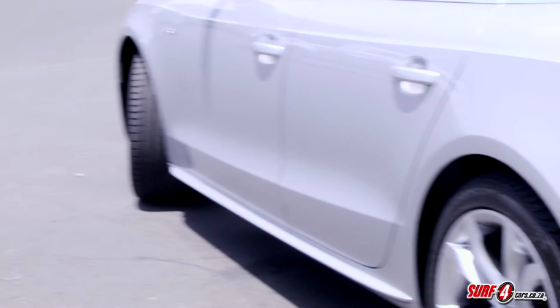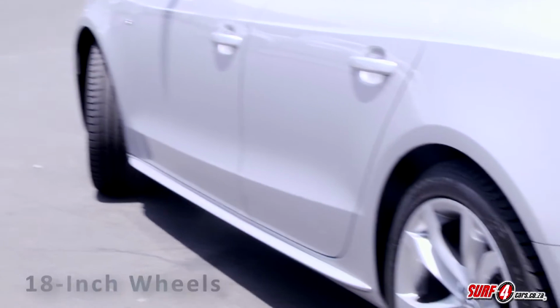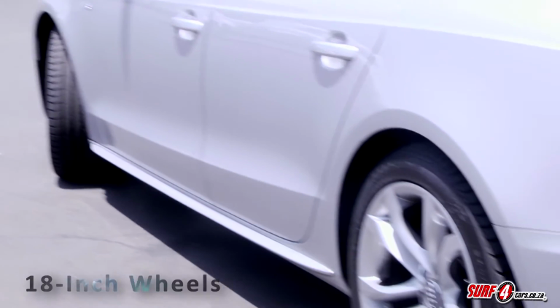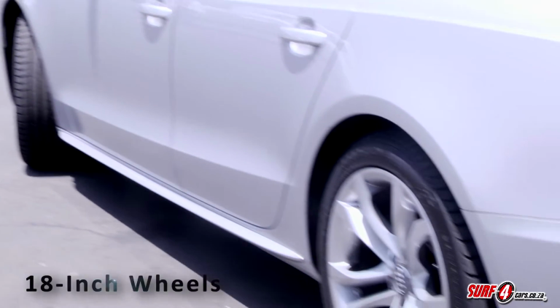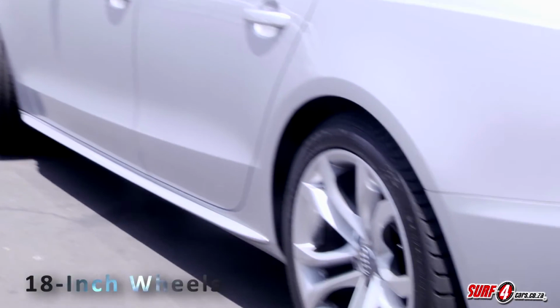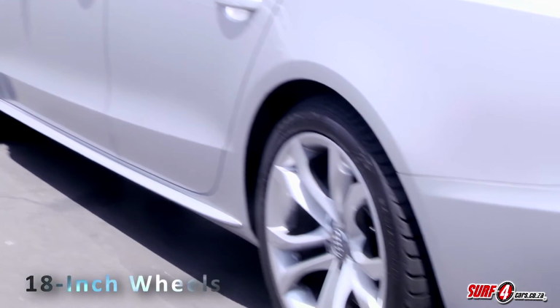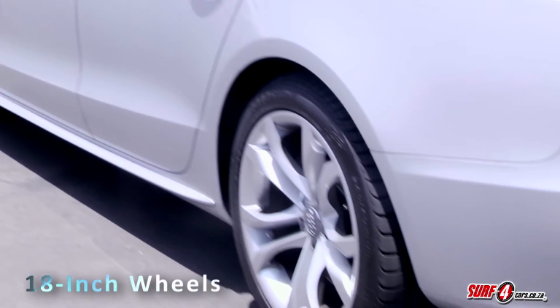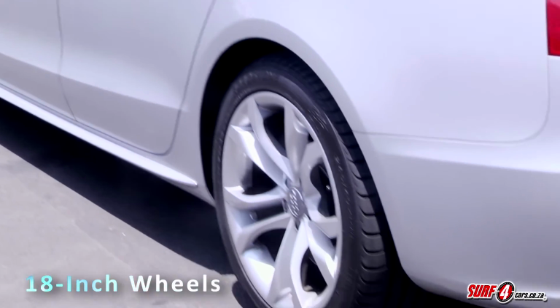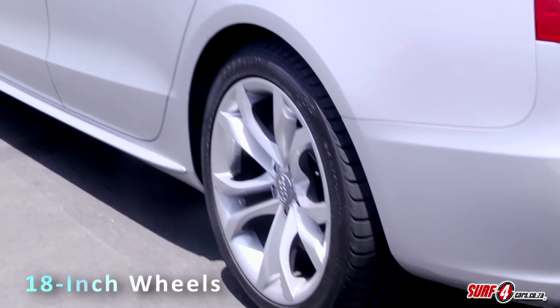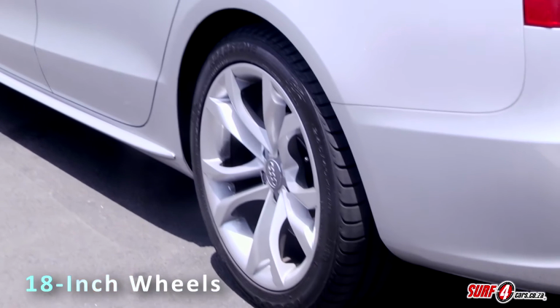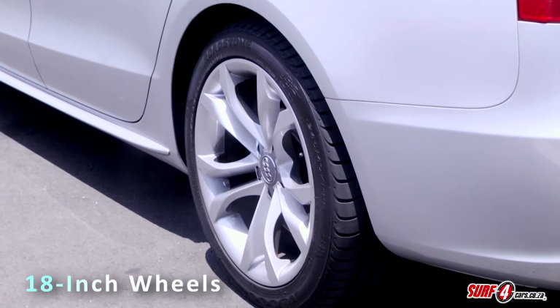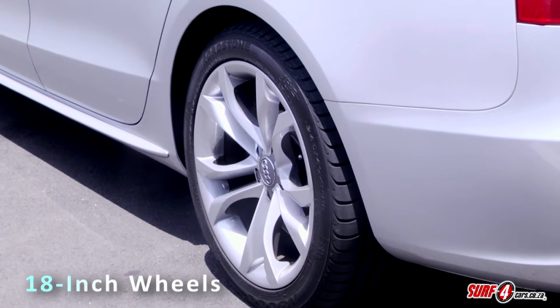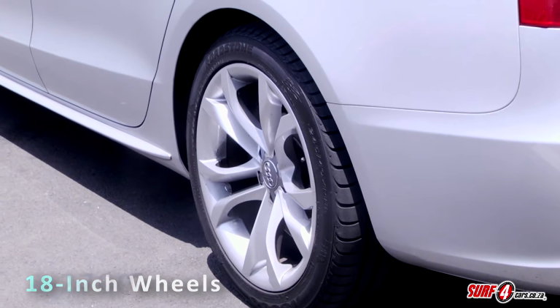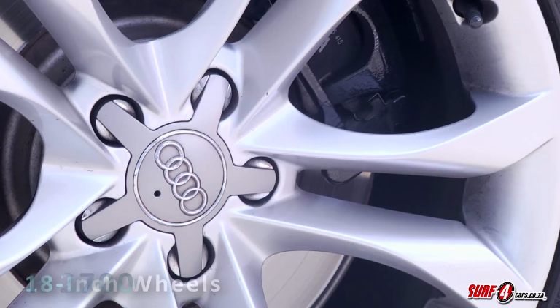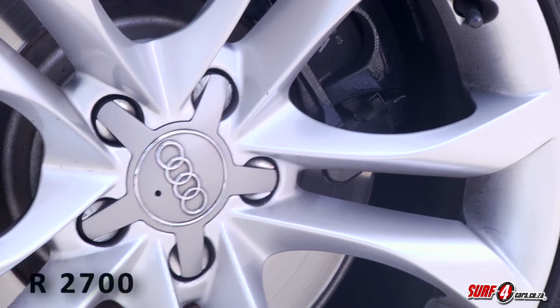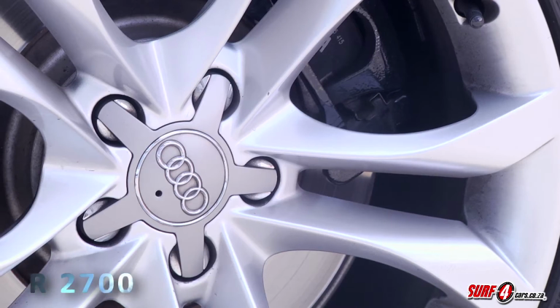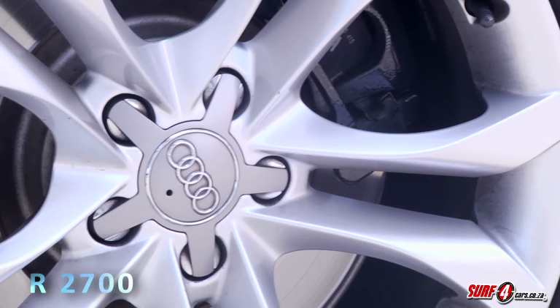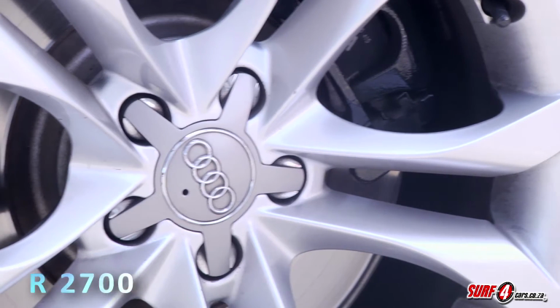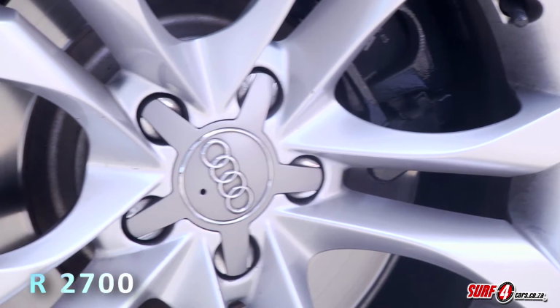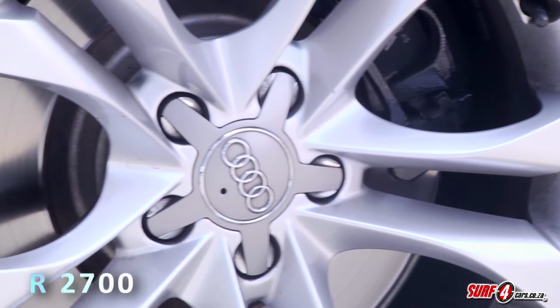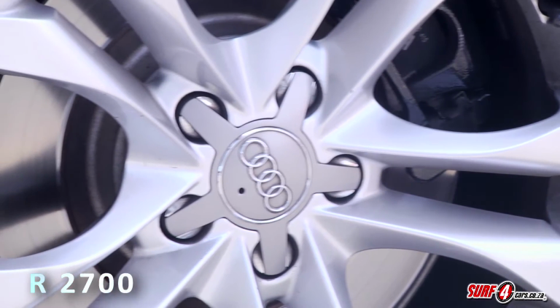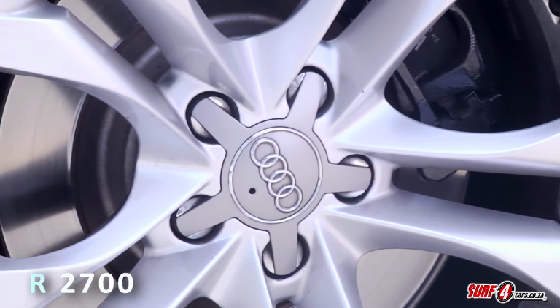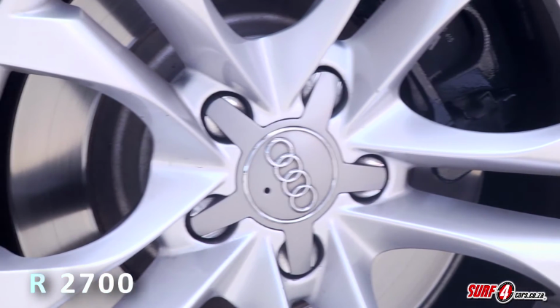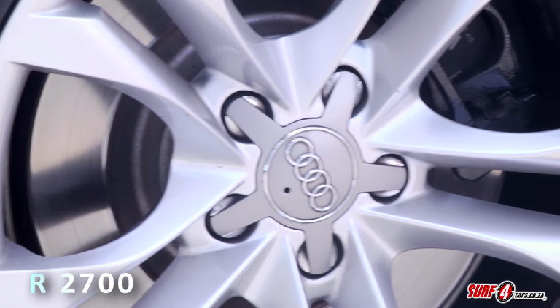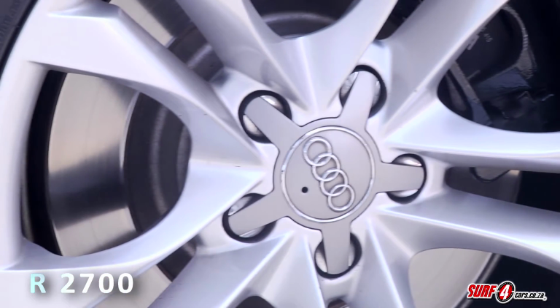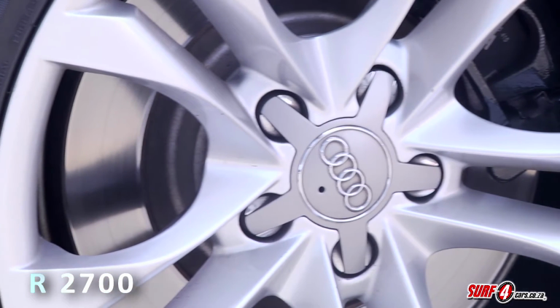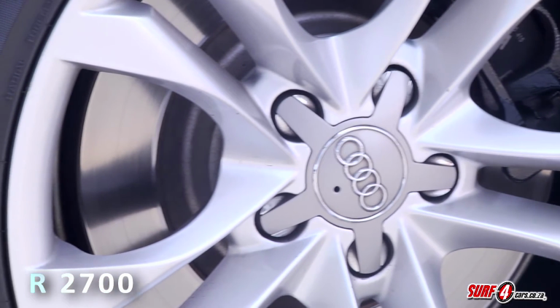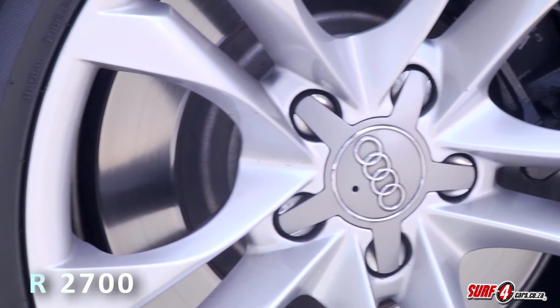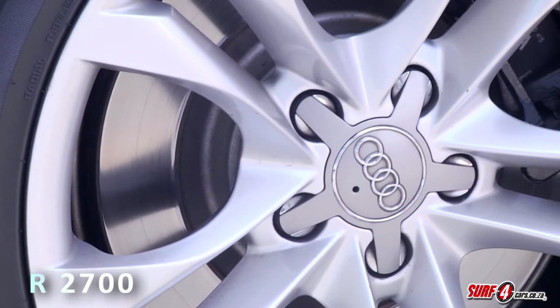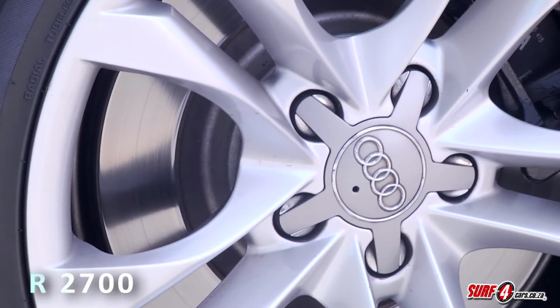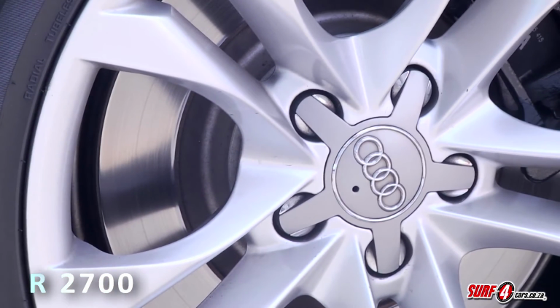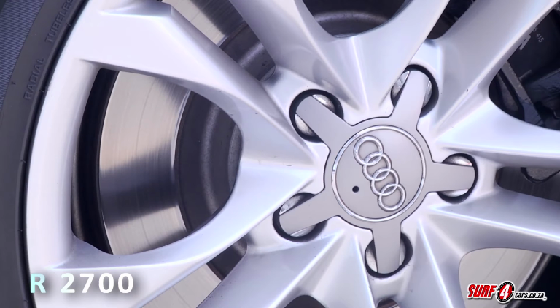The S5 Sportback sits on 18-inch wheels and you'll be looking at around 2,700 Rand to replace one of its tyres.